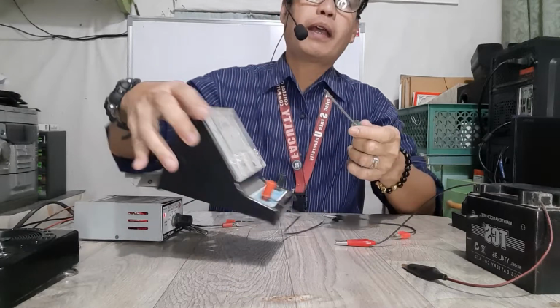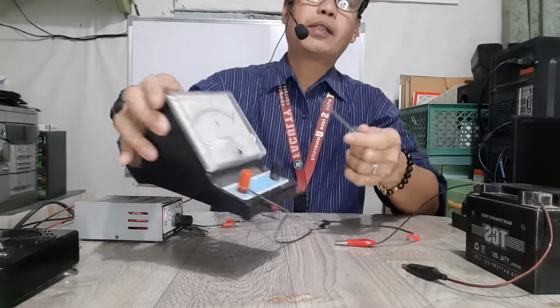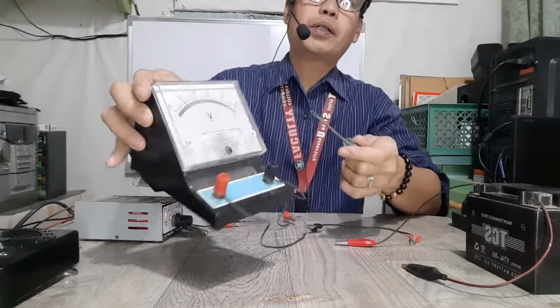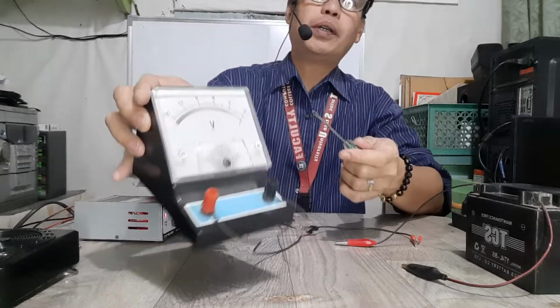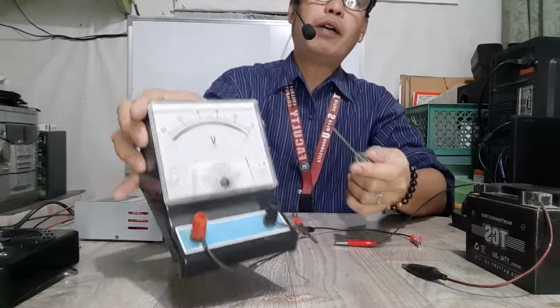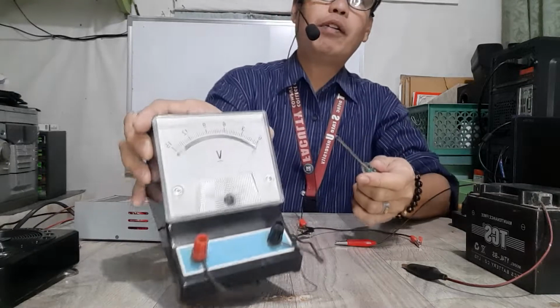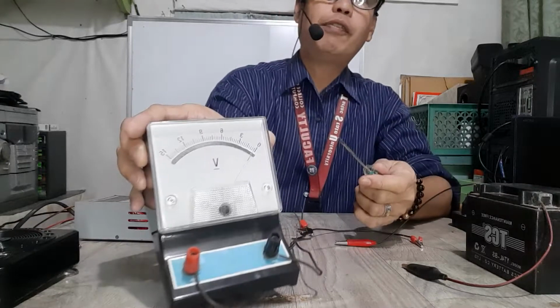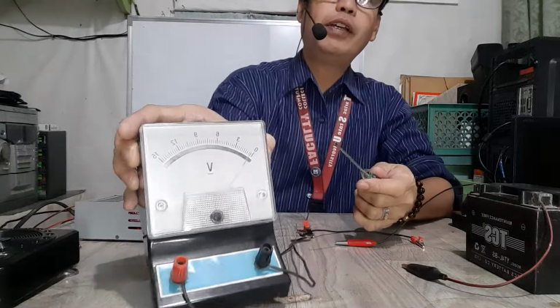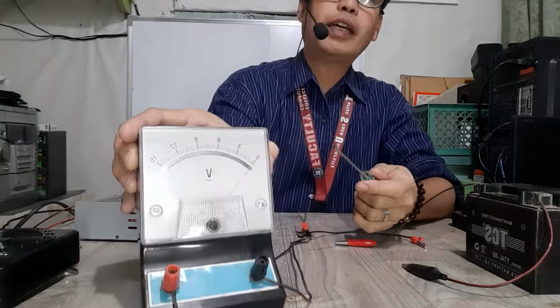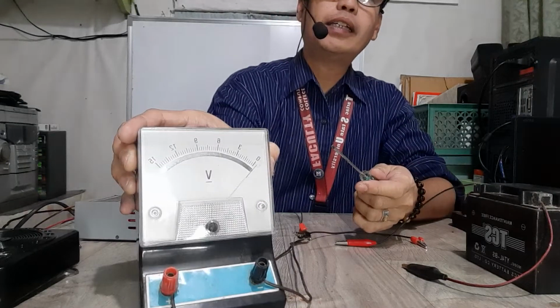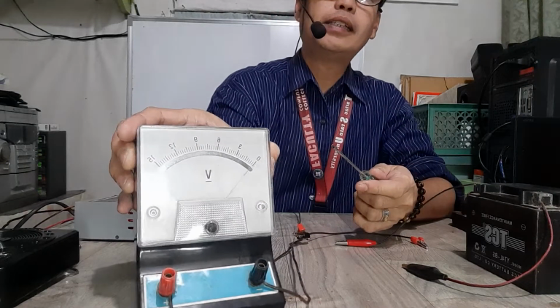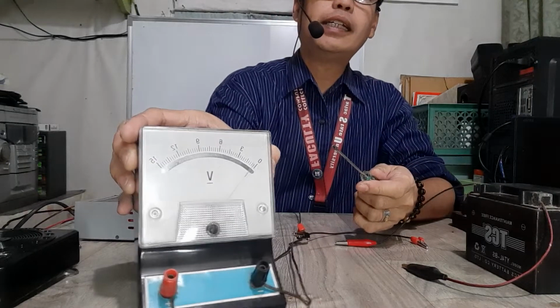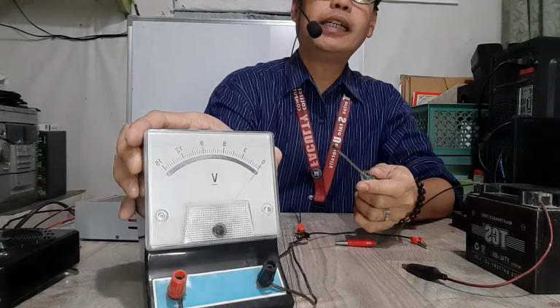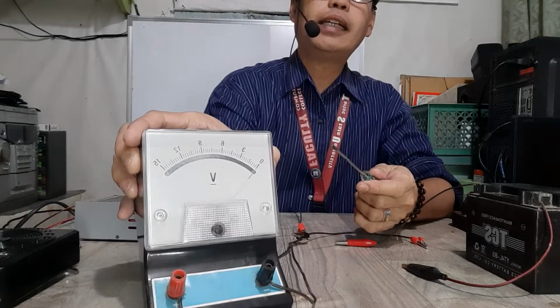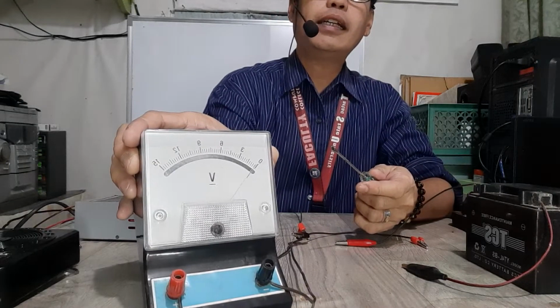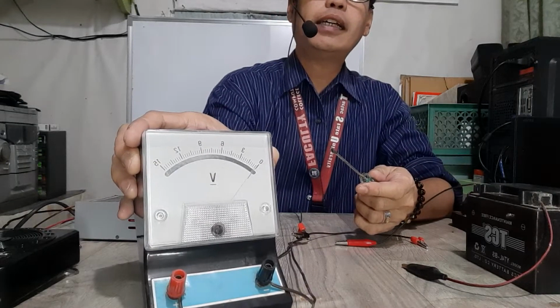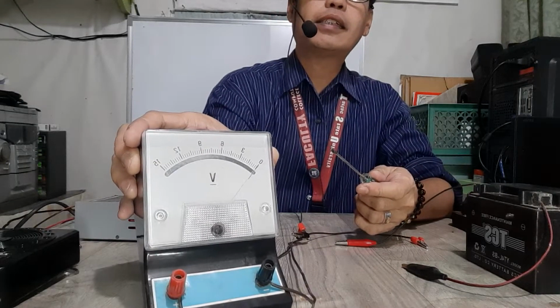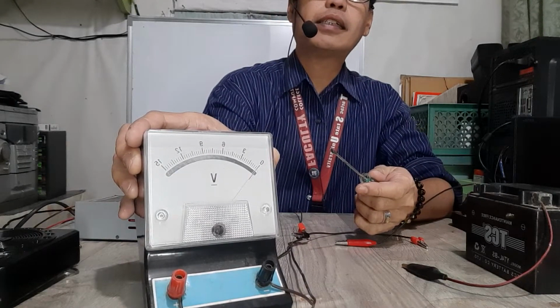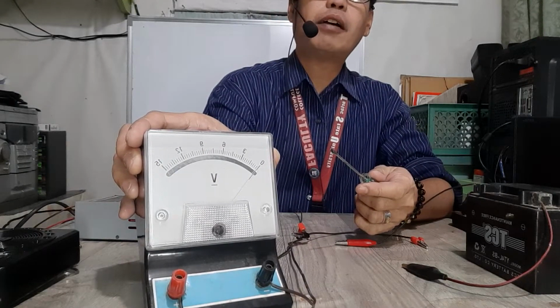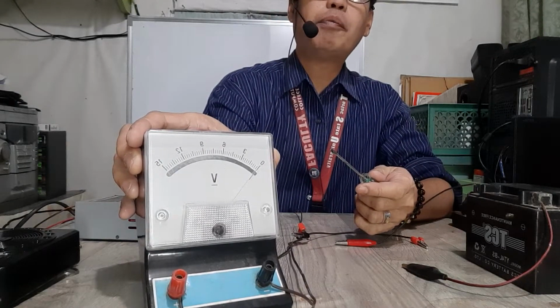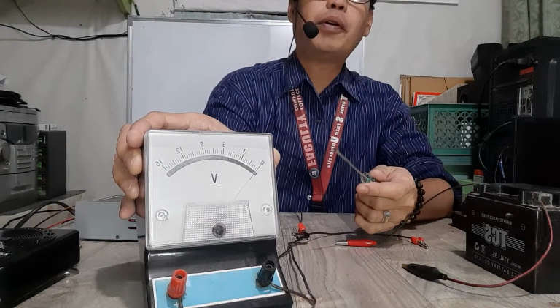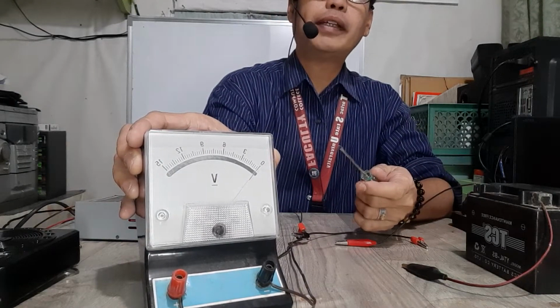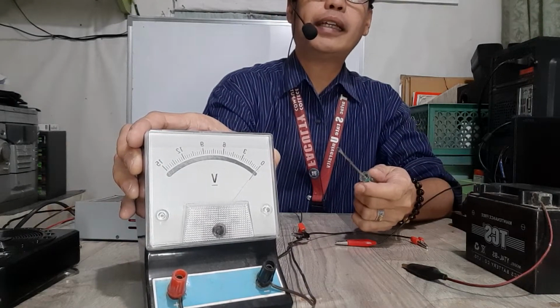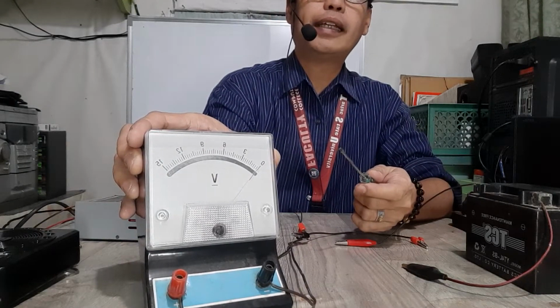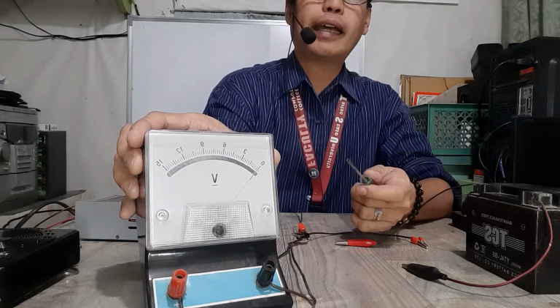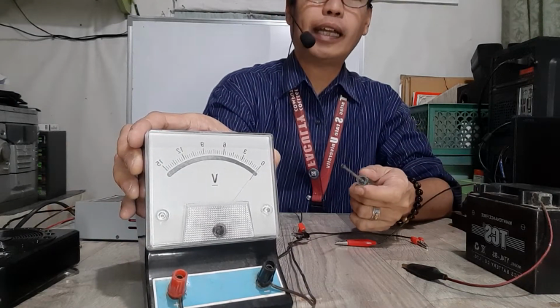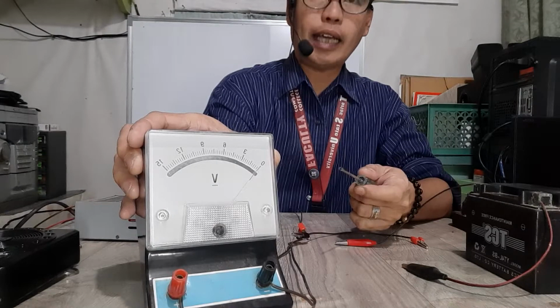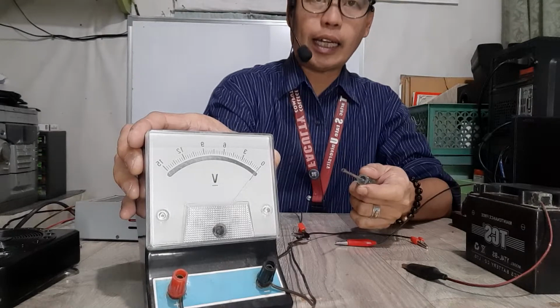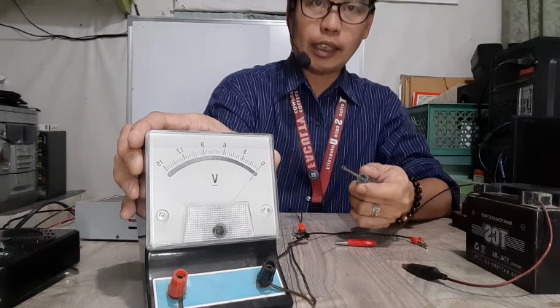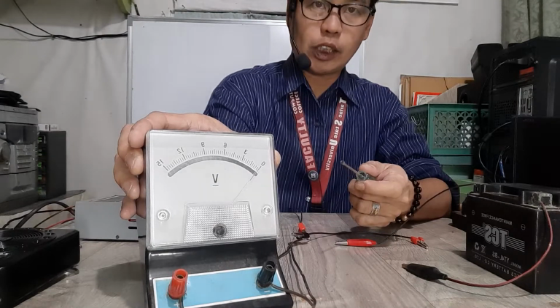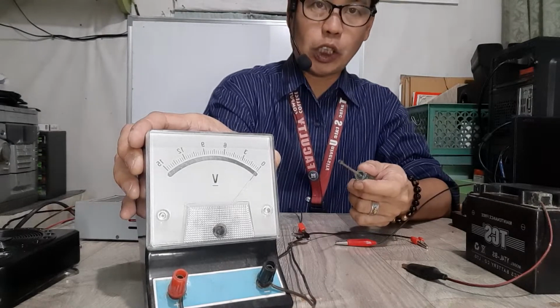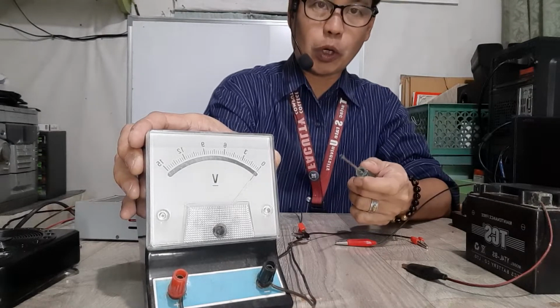So now, hopefully you can see the needle — it's now pointed directly at zero.